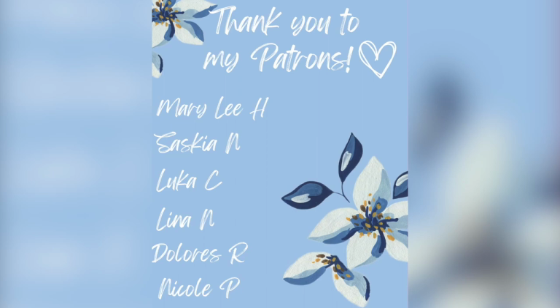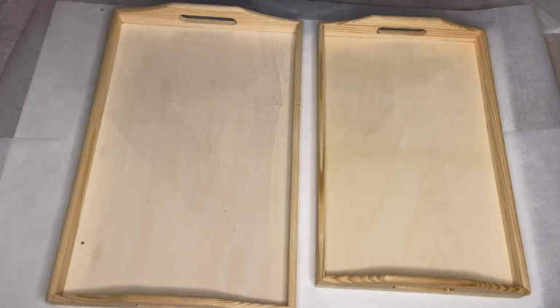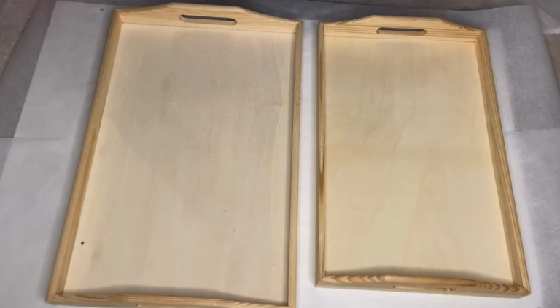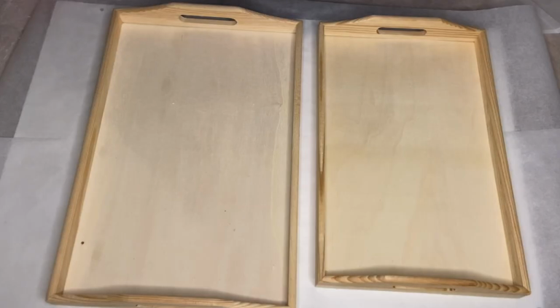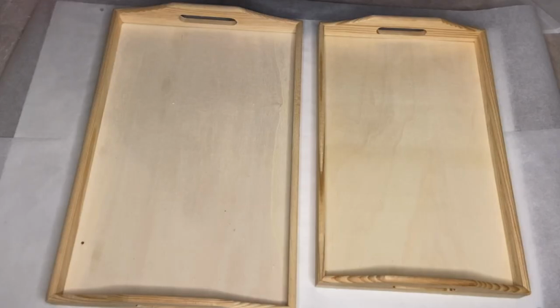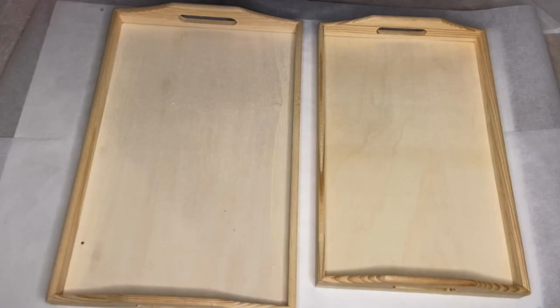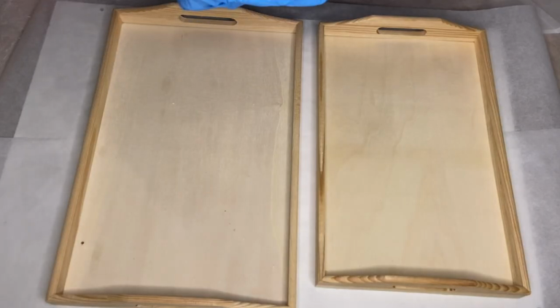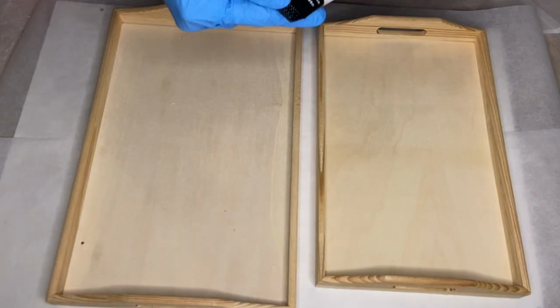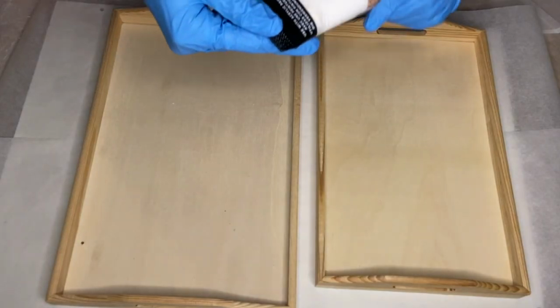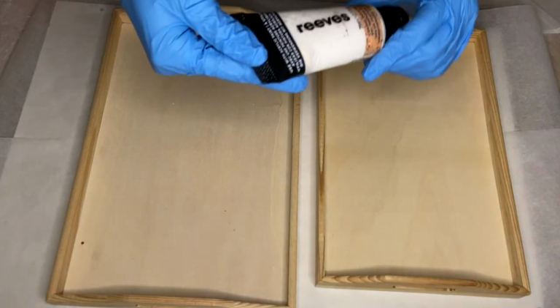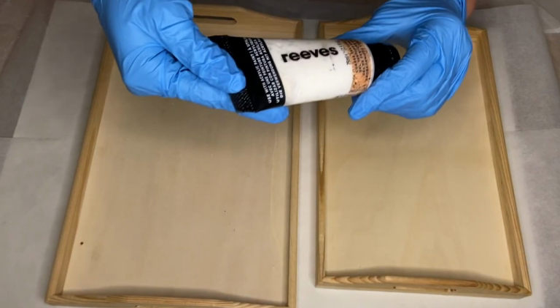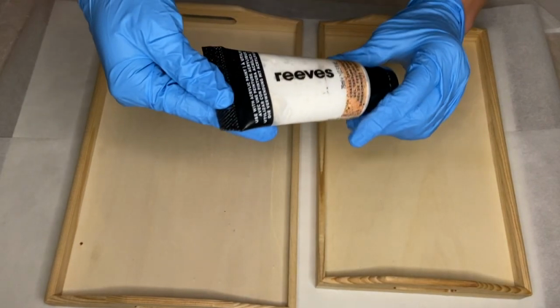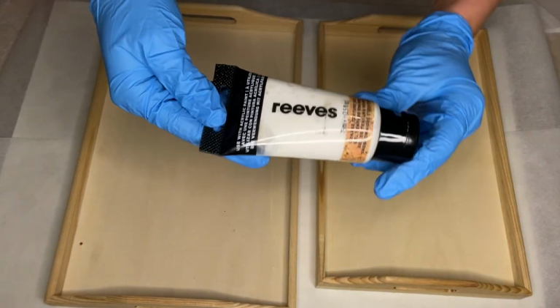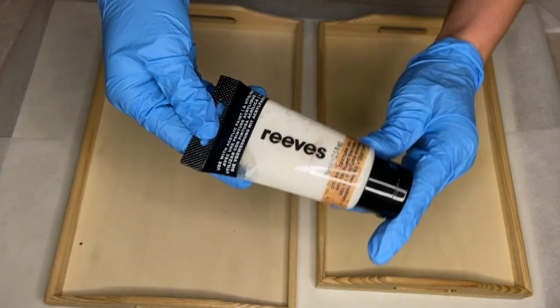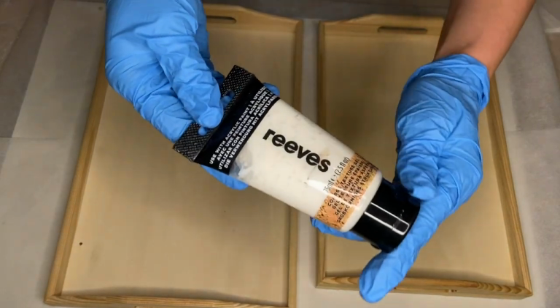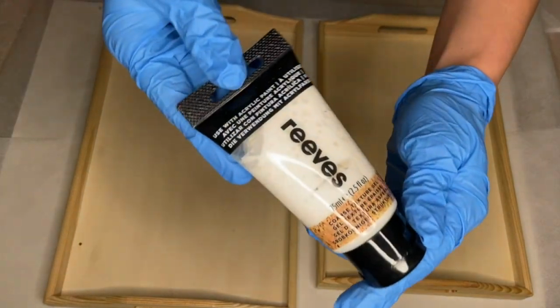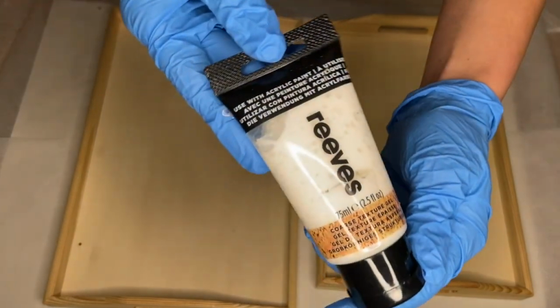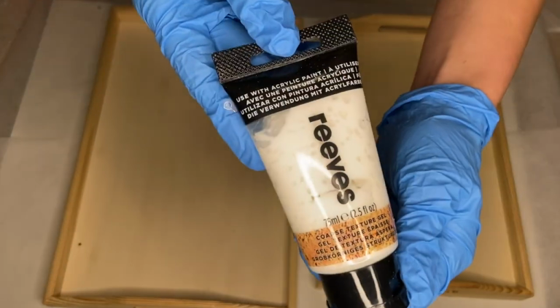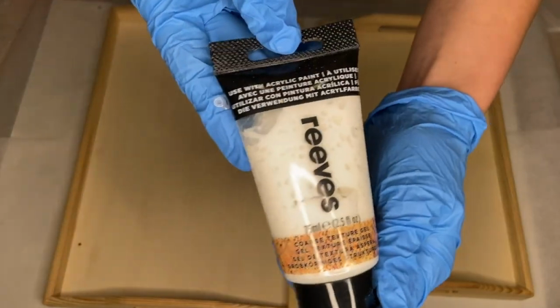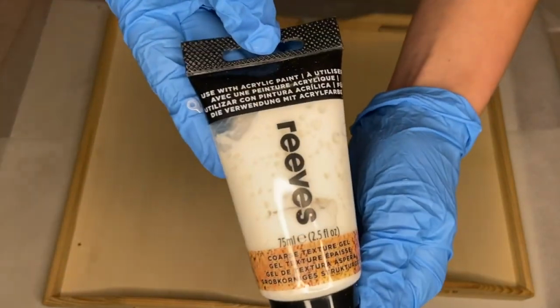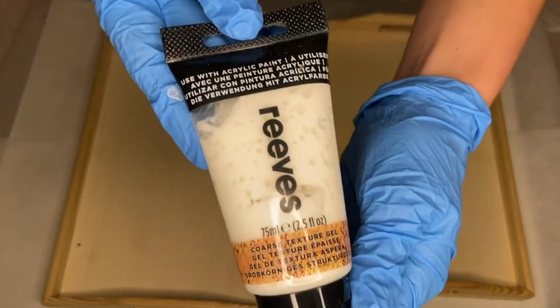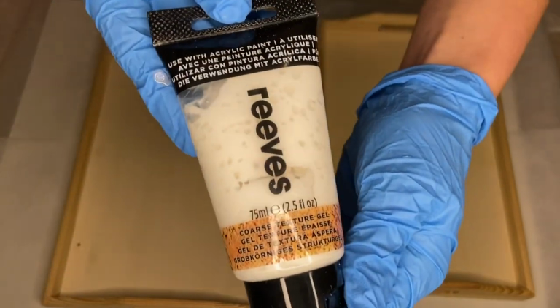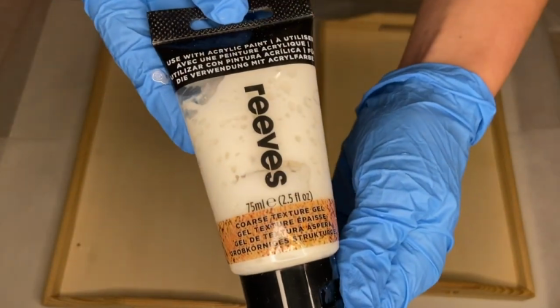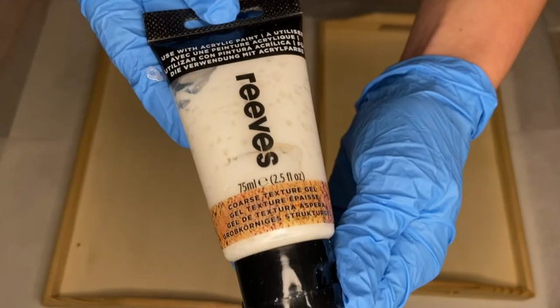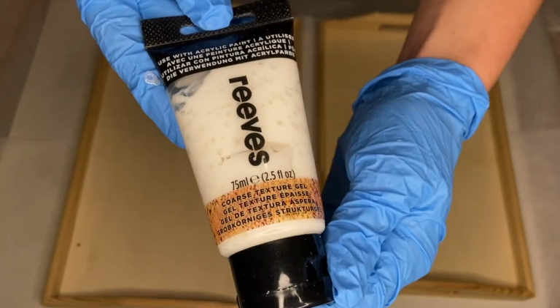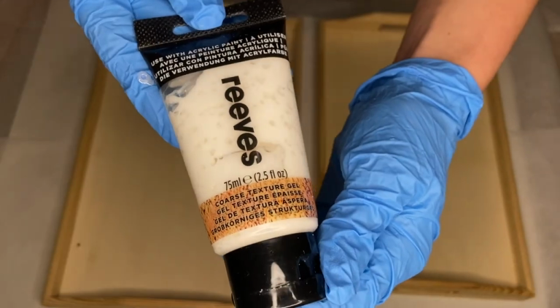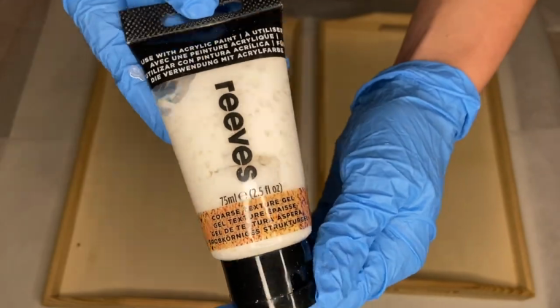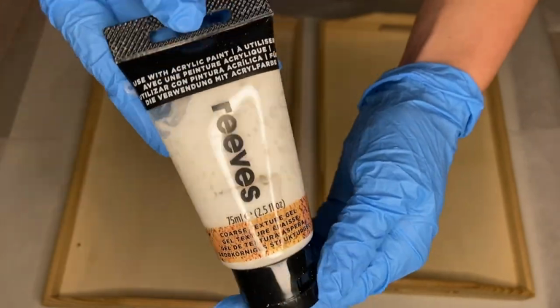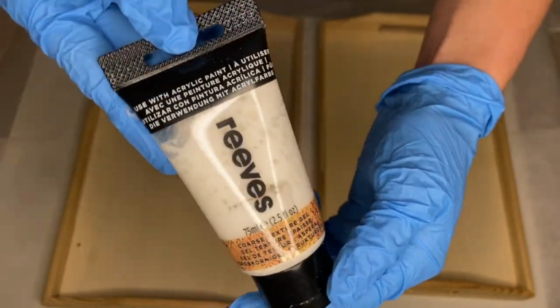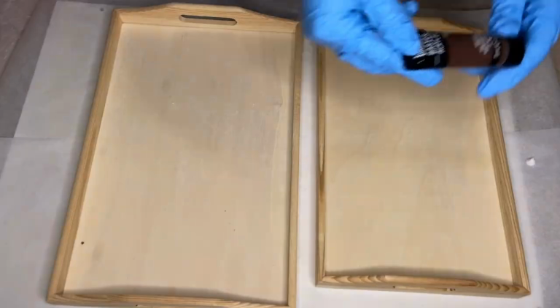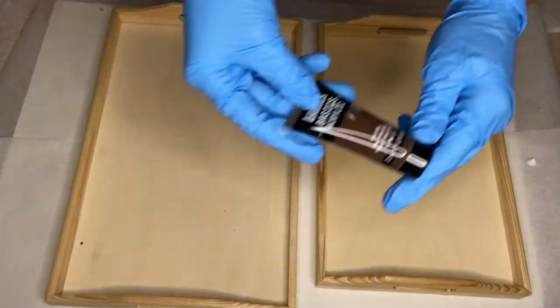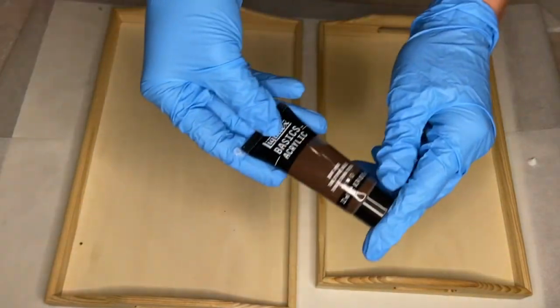Hi everyone, I'm Nadia and in today's video I'm making two resin beach trays.